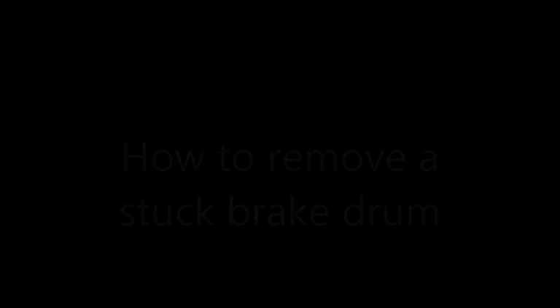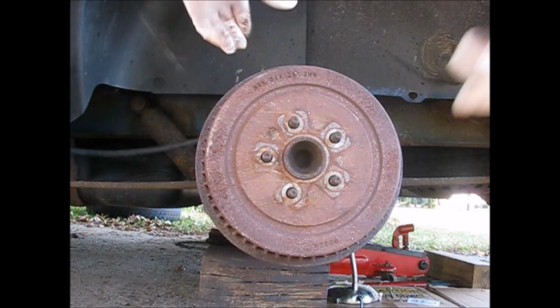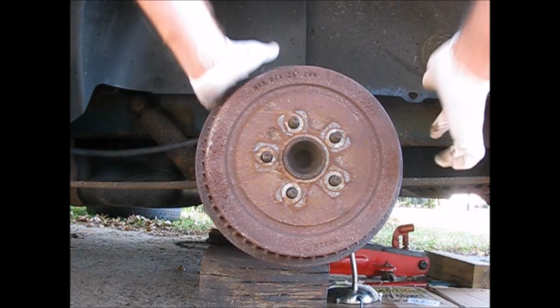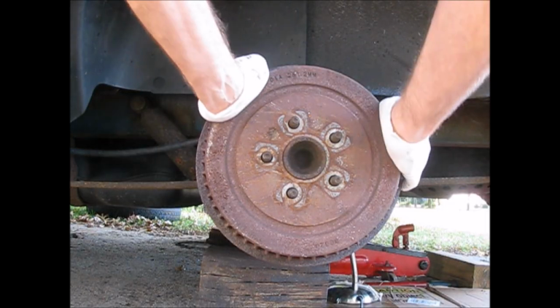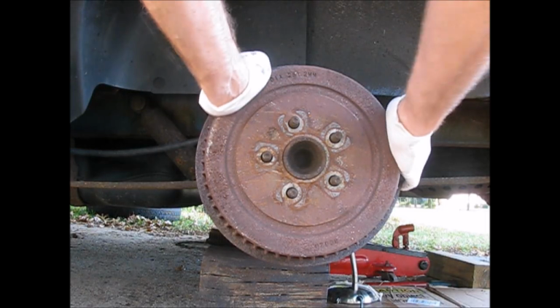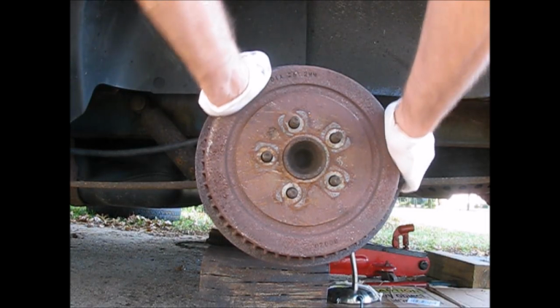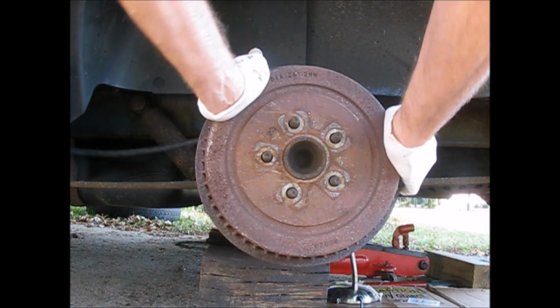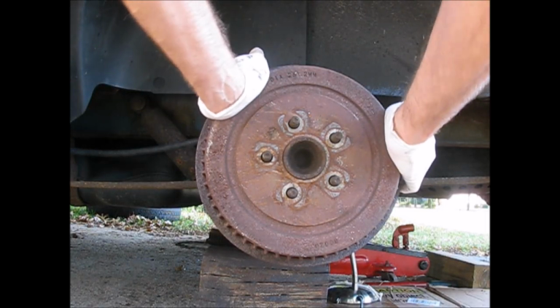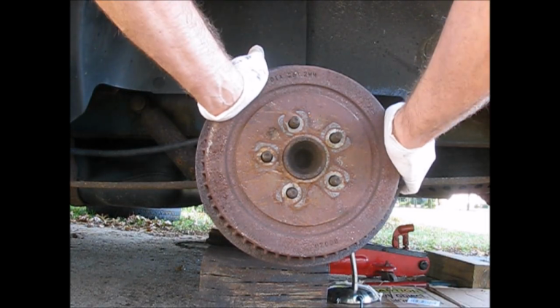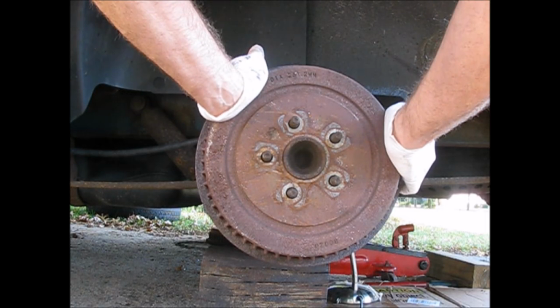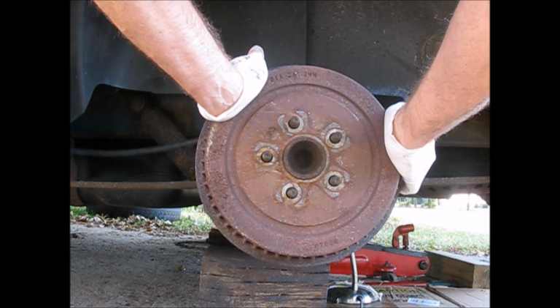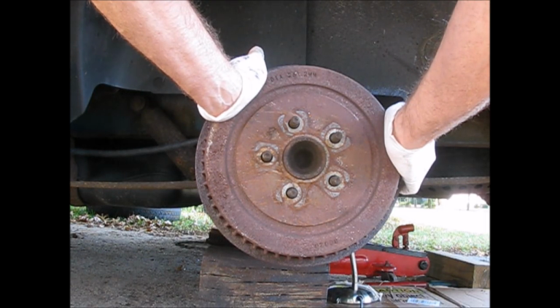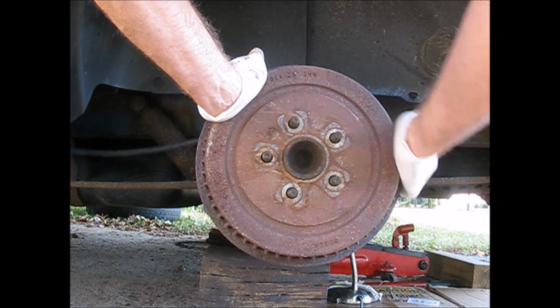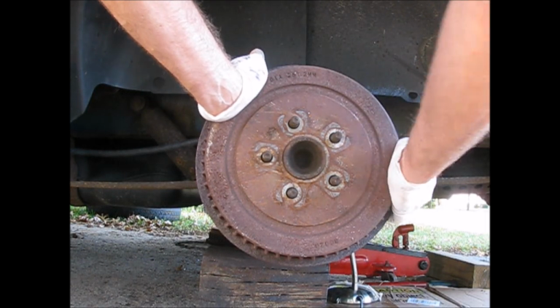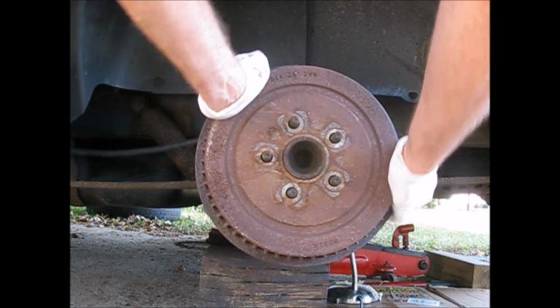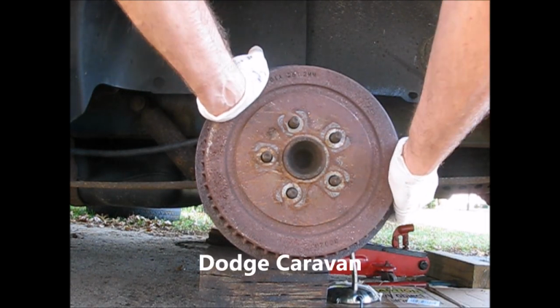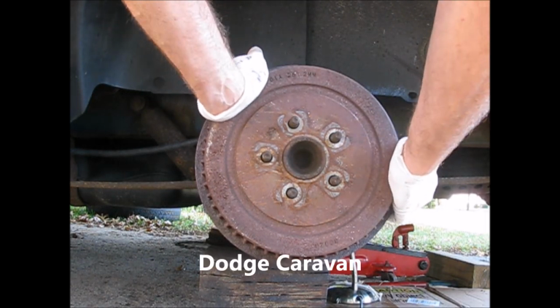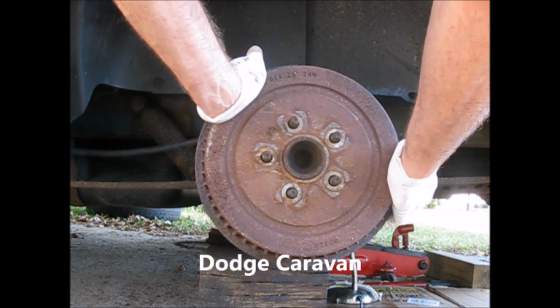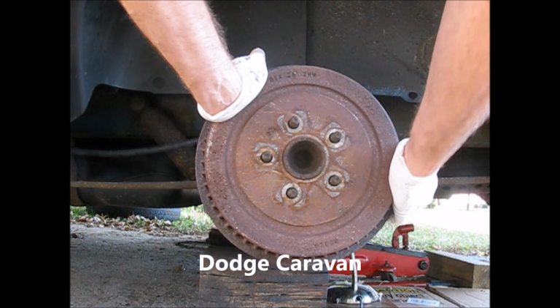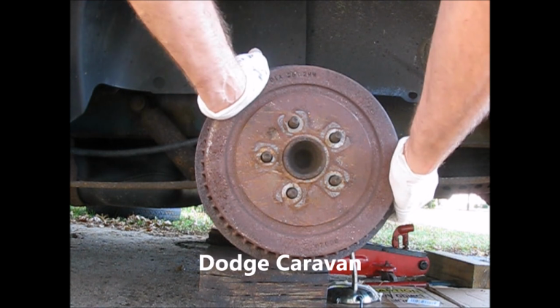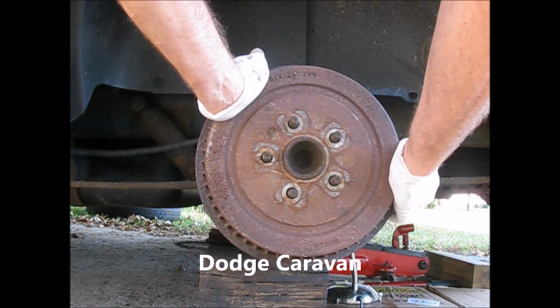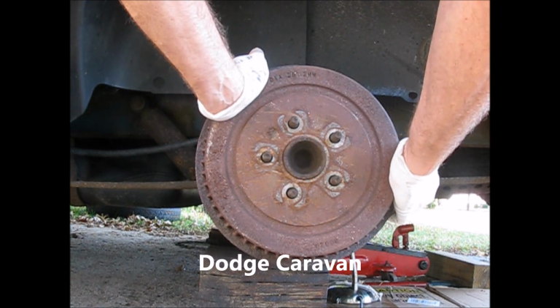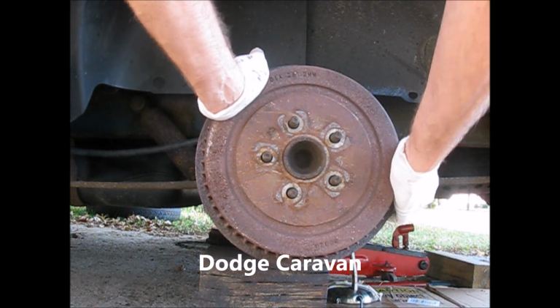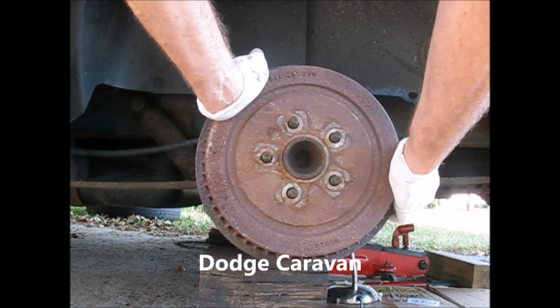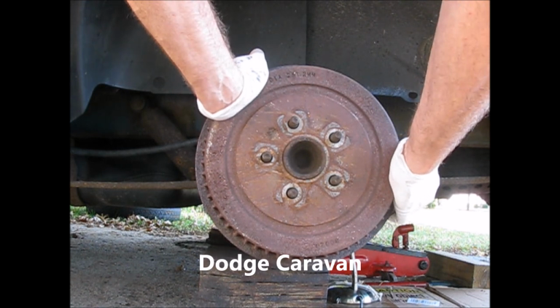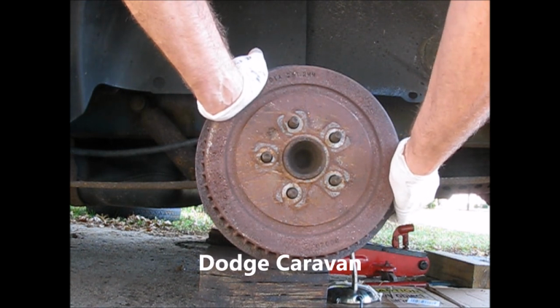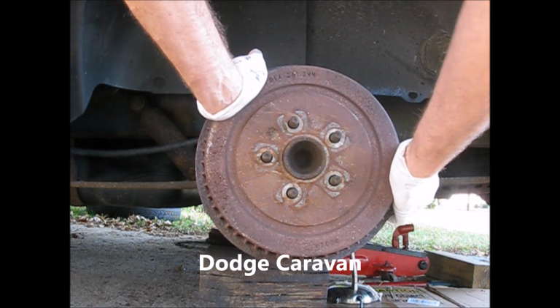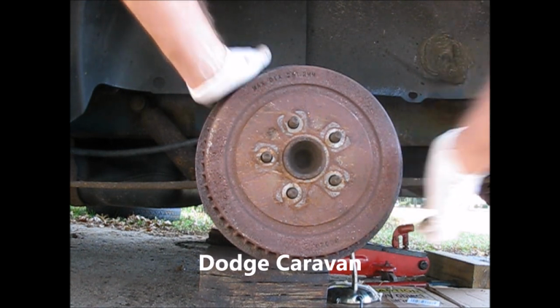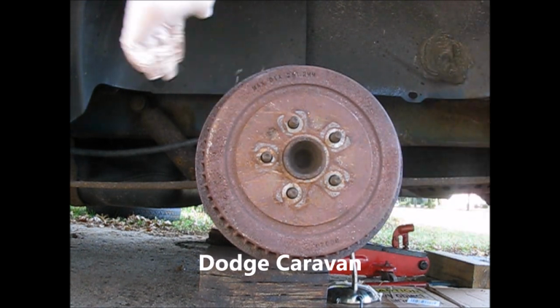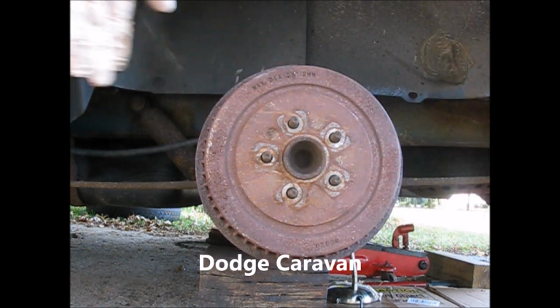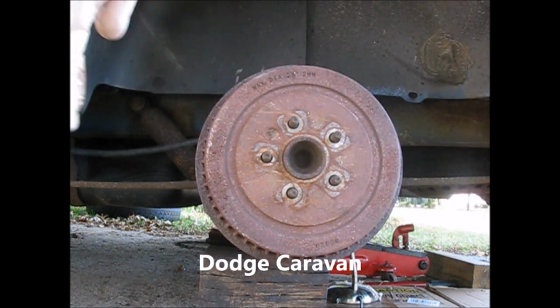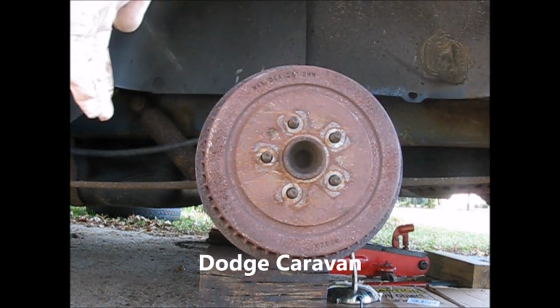When you've got a stuck drum, it's frustrating. You want to get this off and it only comes so far, and you can hear the springs inside.